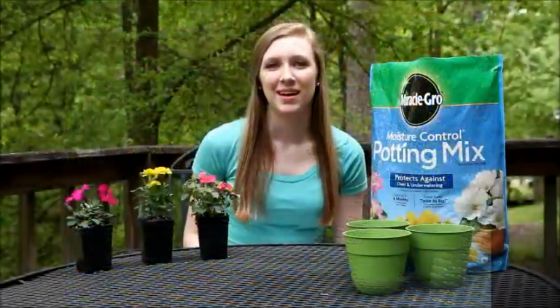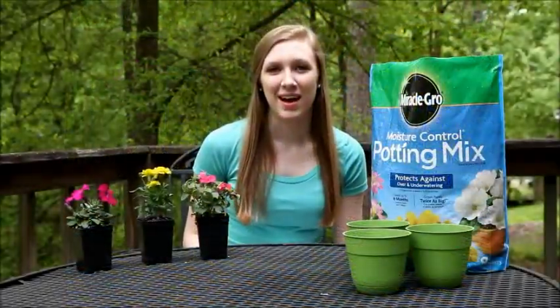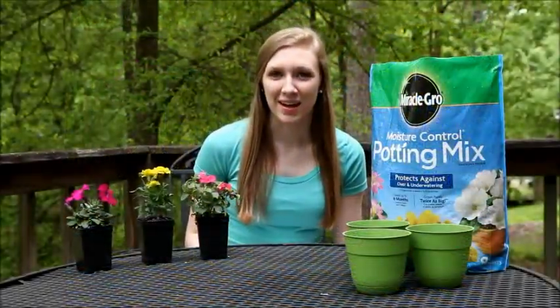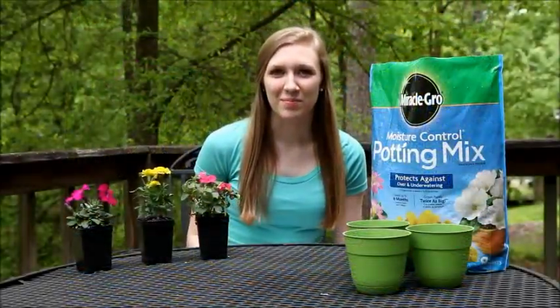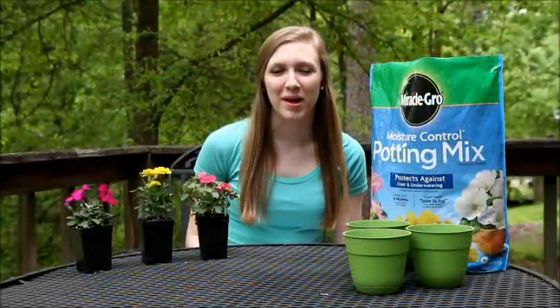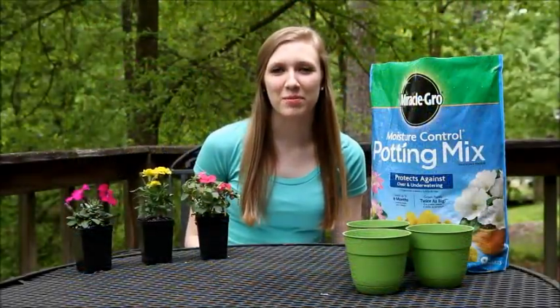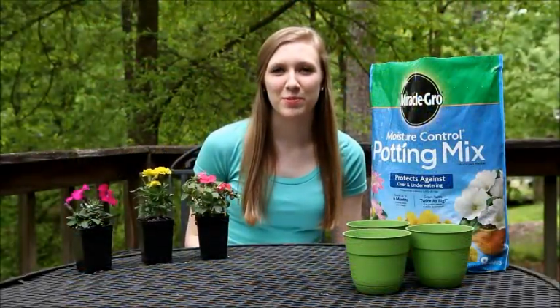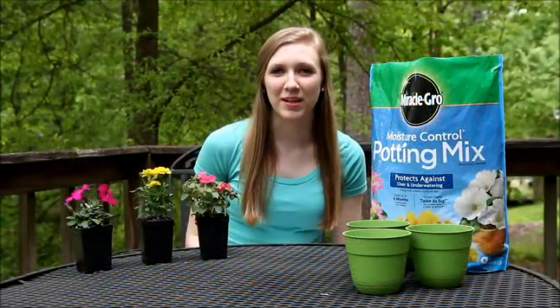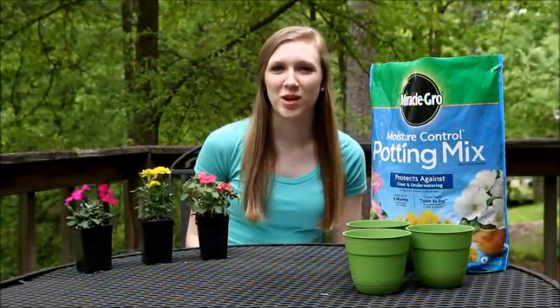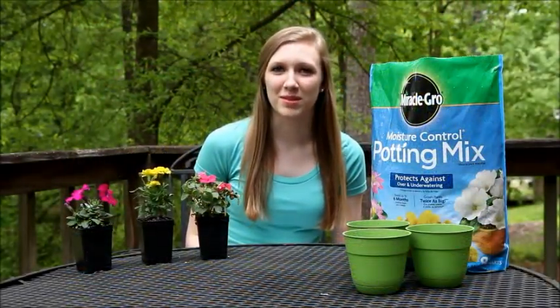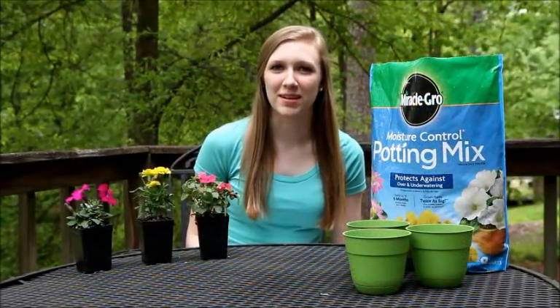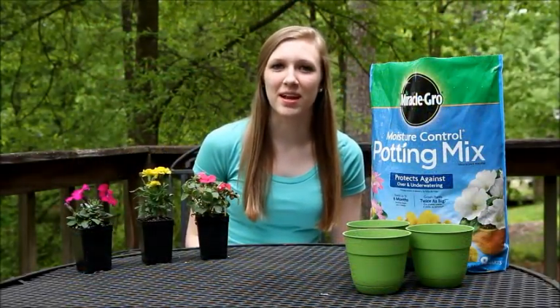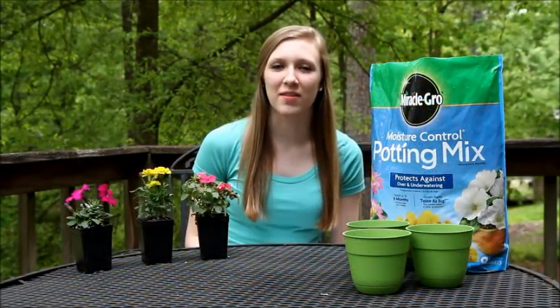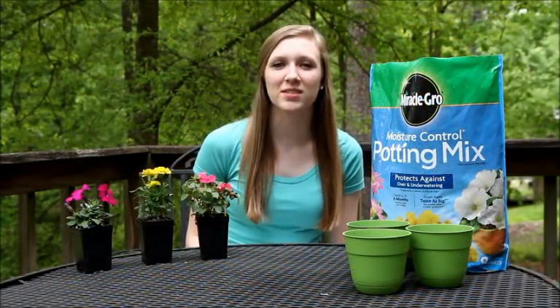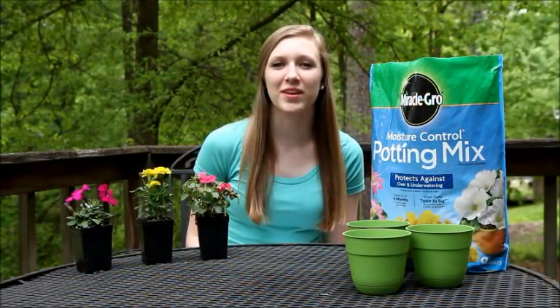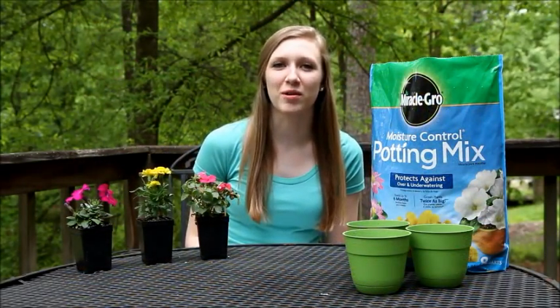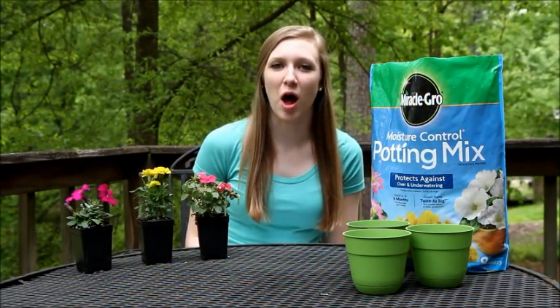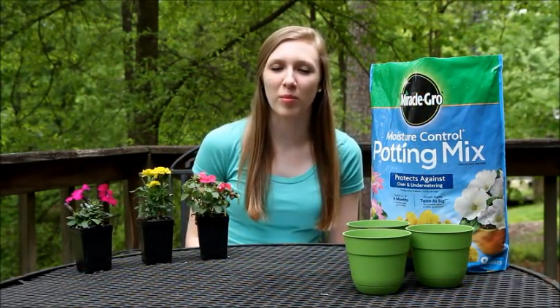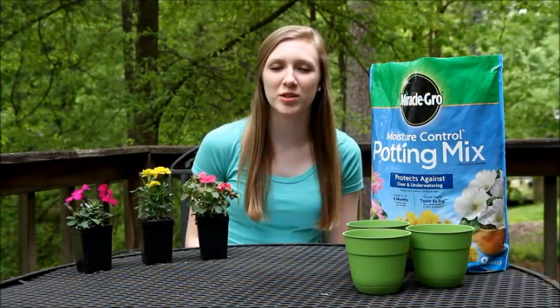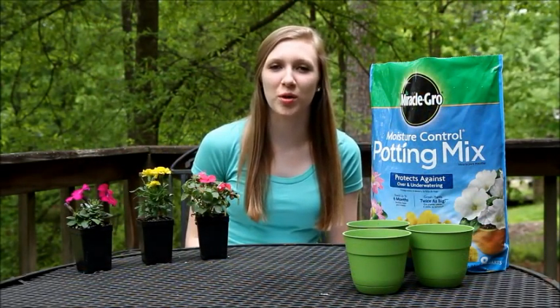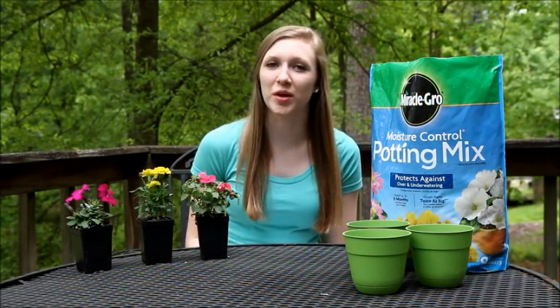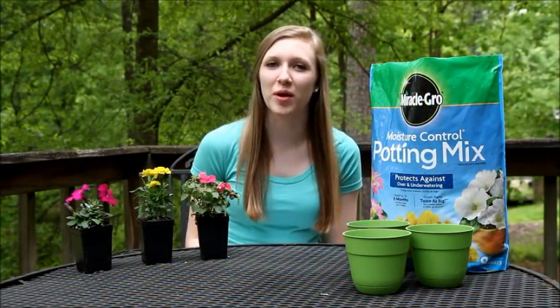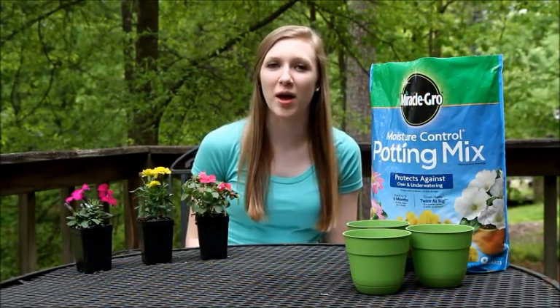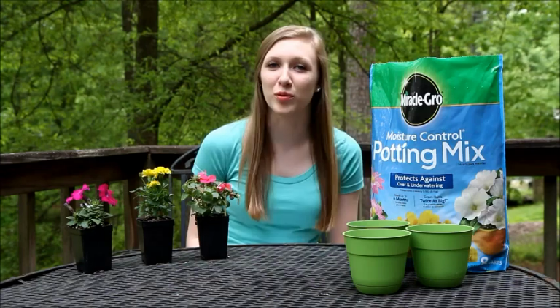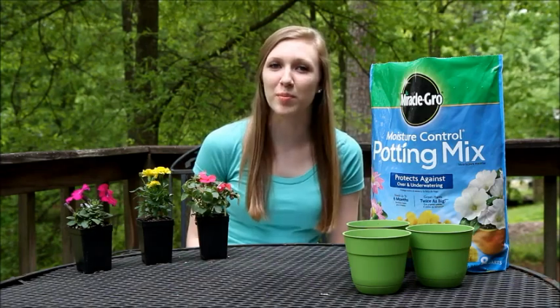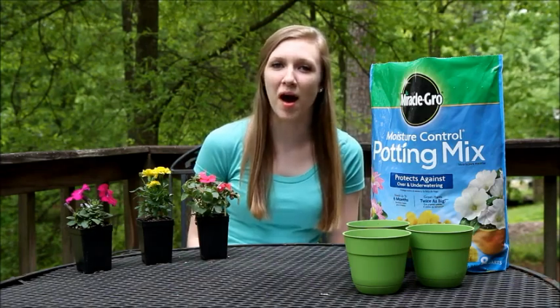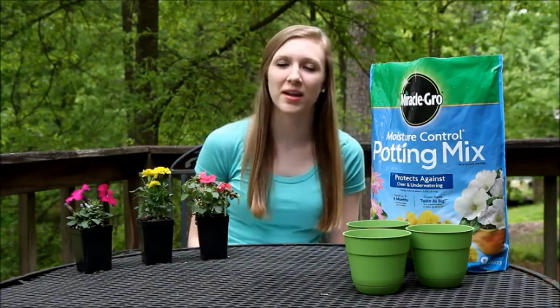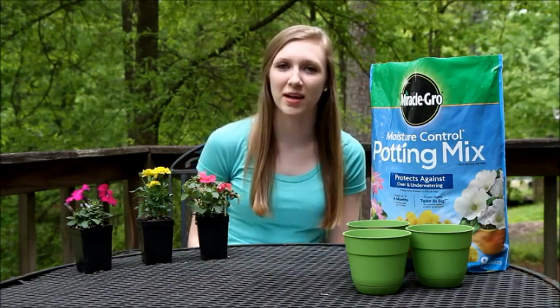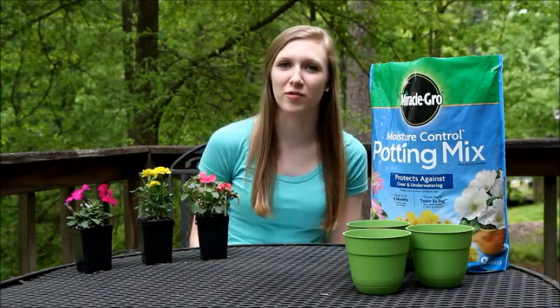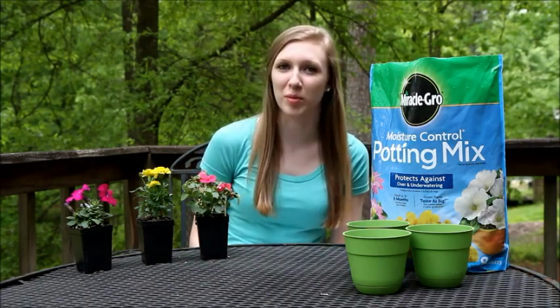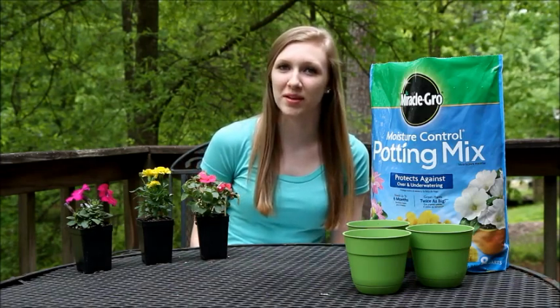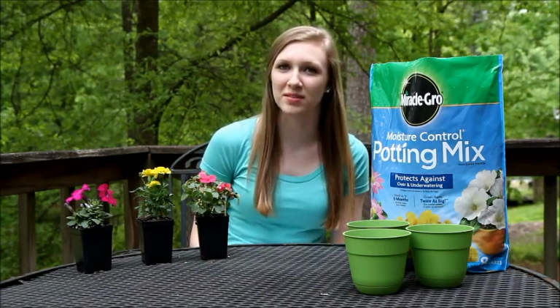Hi, my name is Paige Thompson, and in this video I'll be showing you how to repot and care for plants.